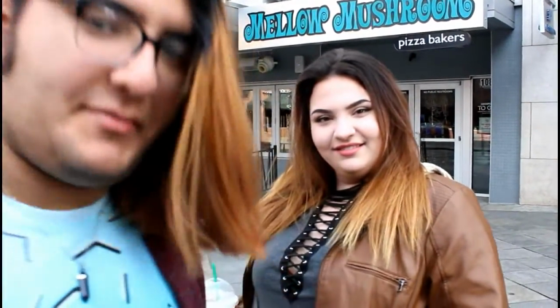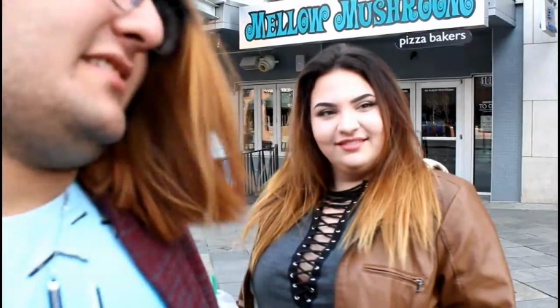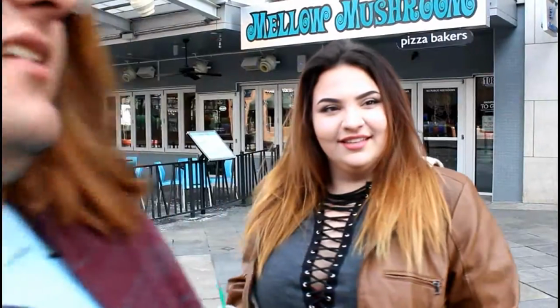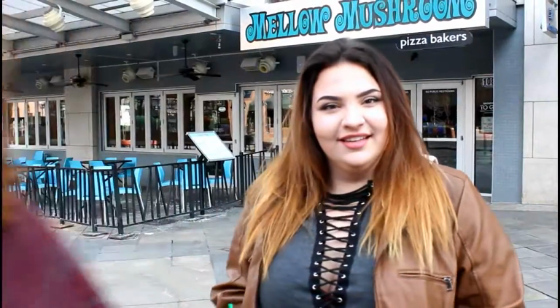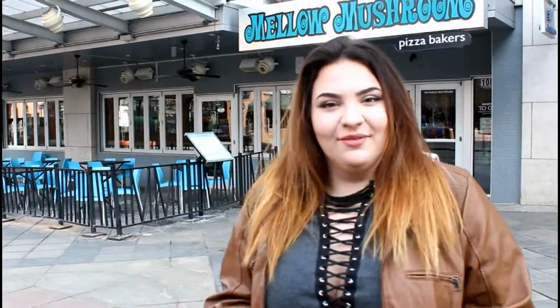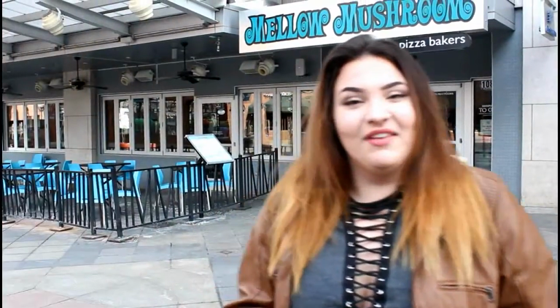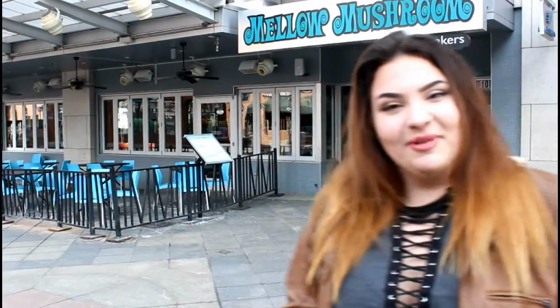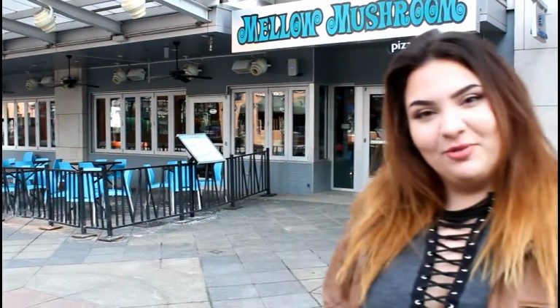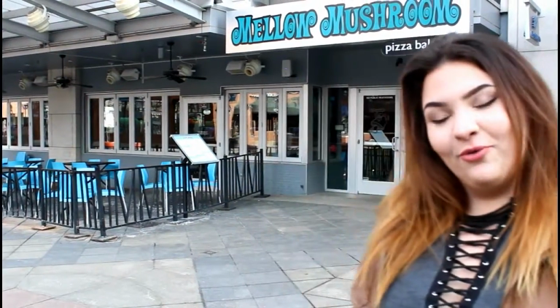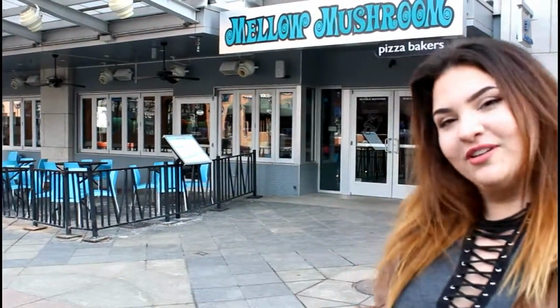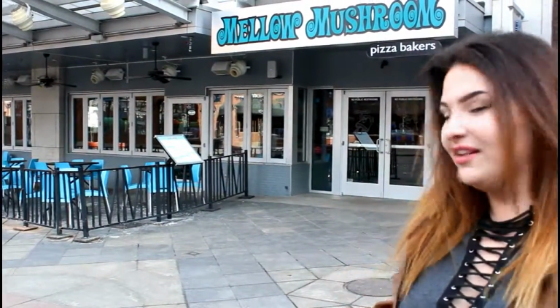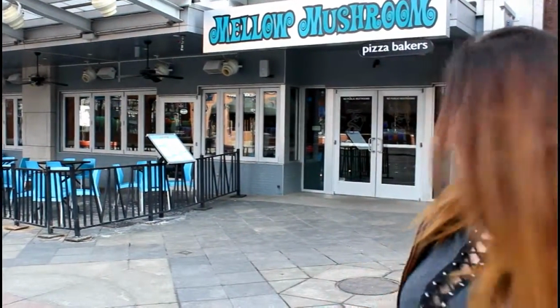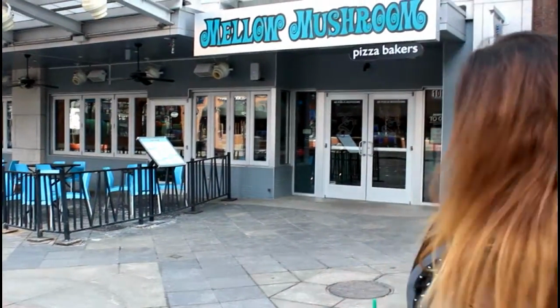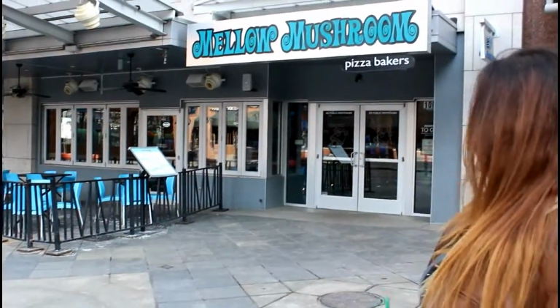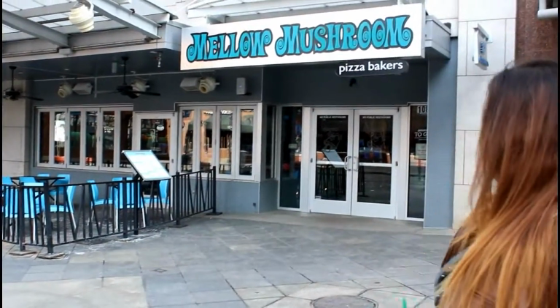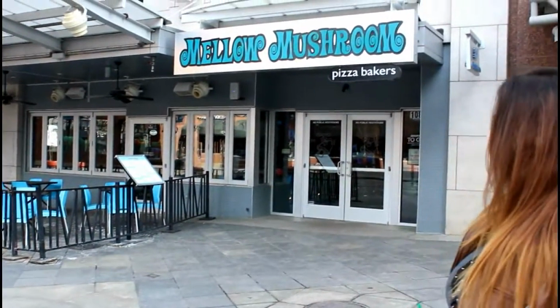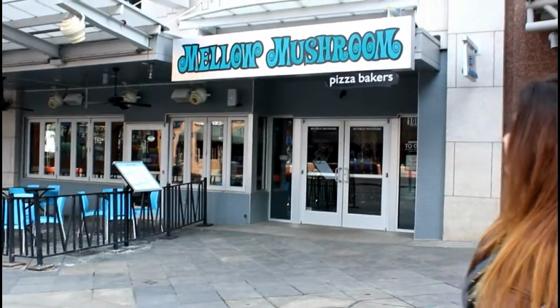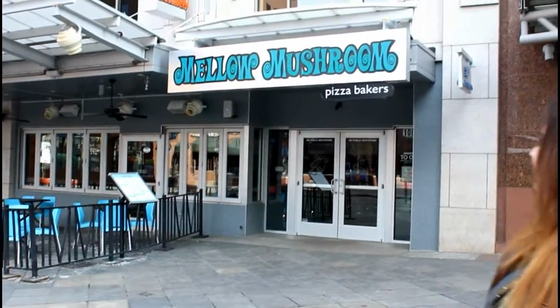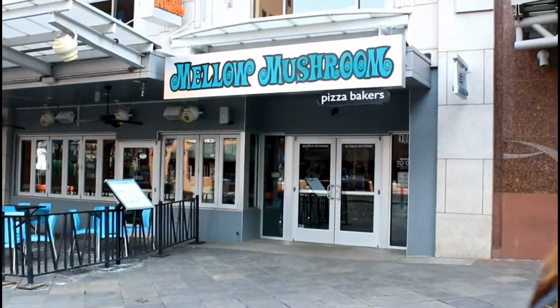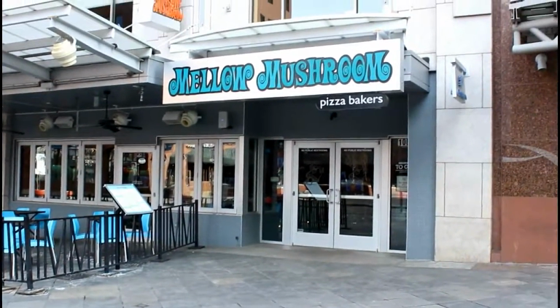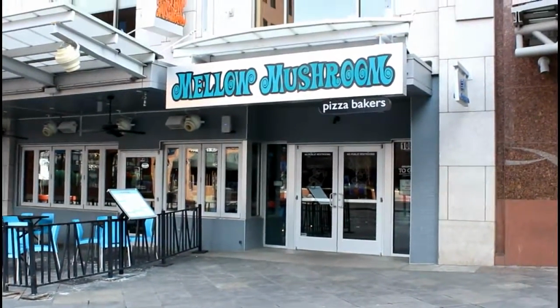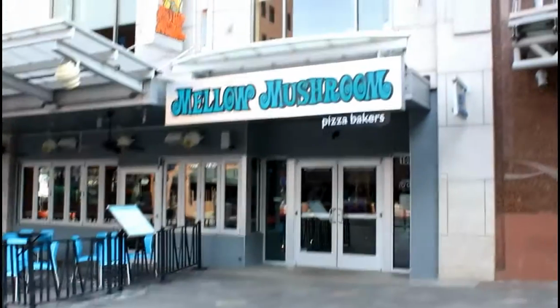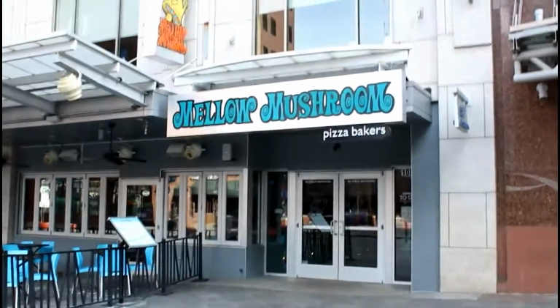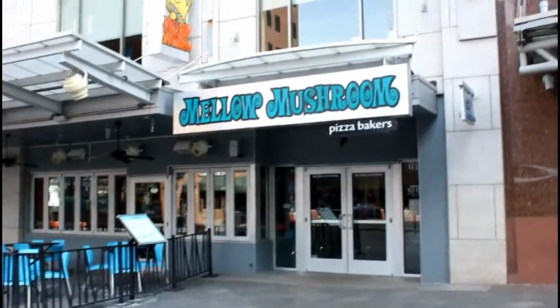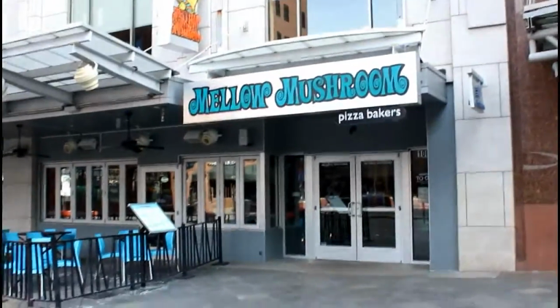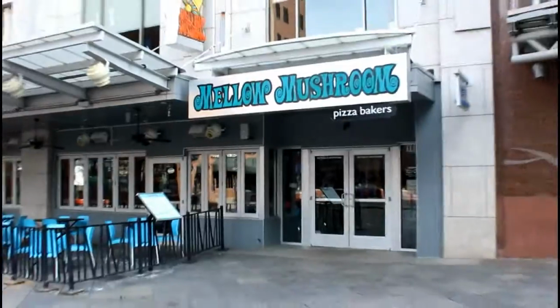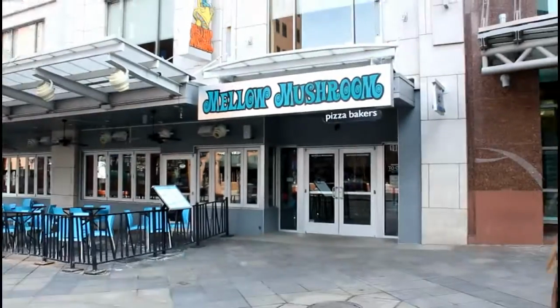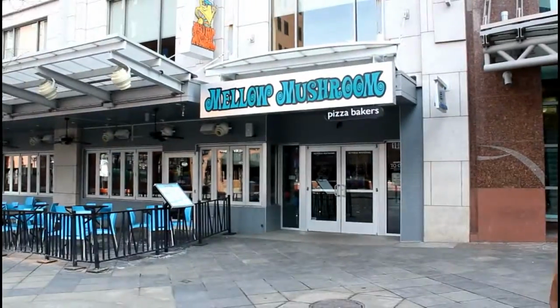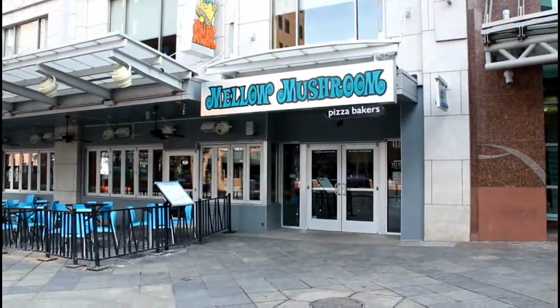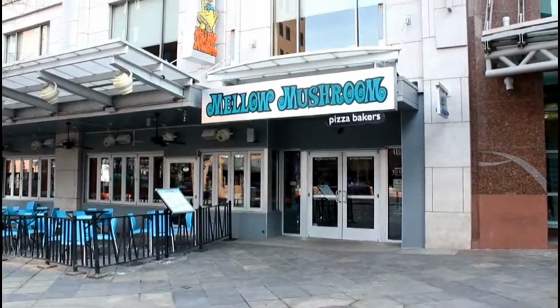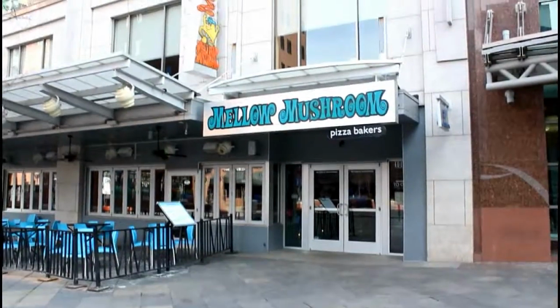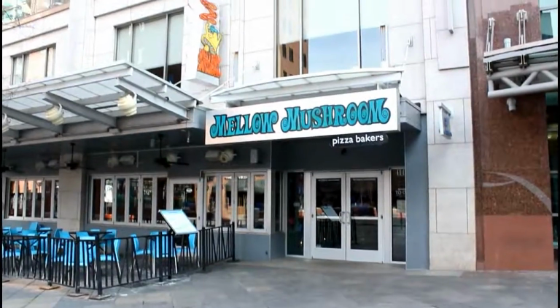I'm excited. We've never been here before, it's very exciting. Get a good view of that building, though. Look at that mushroom guy in there. It's hot.